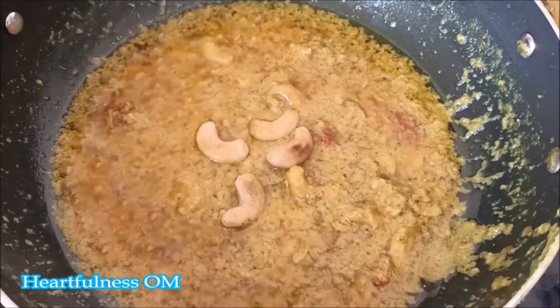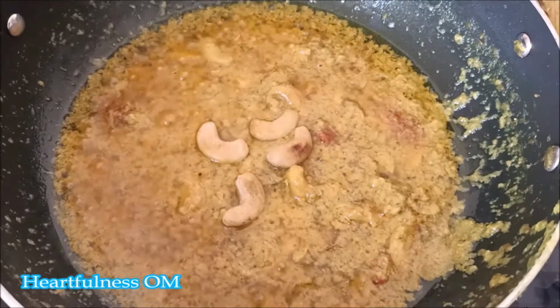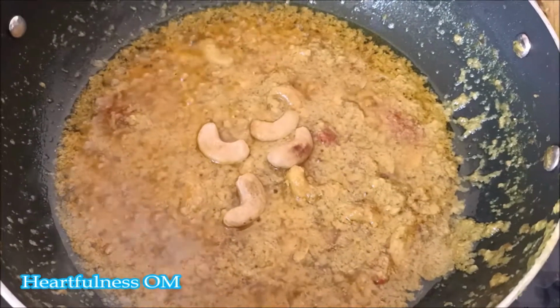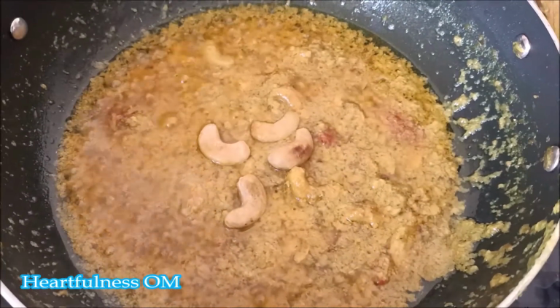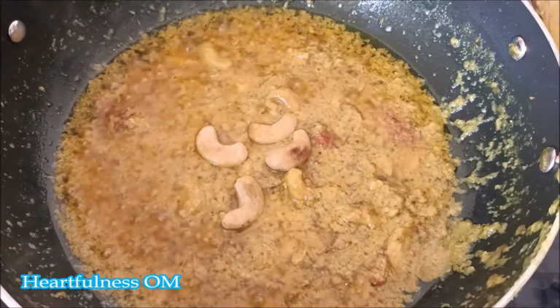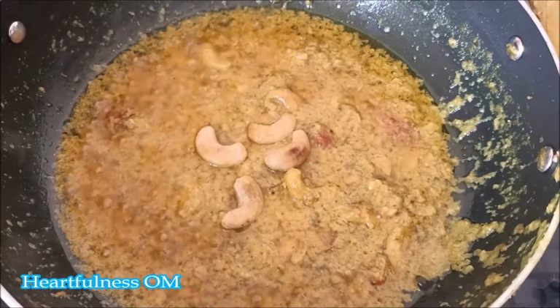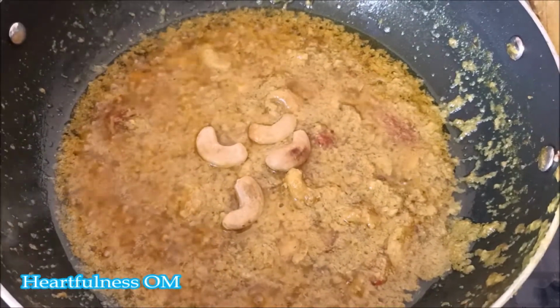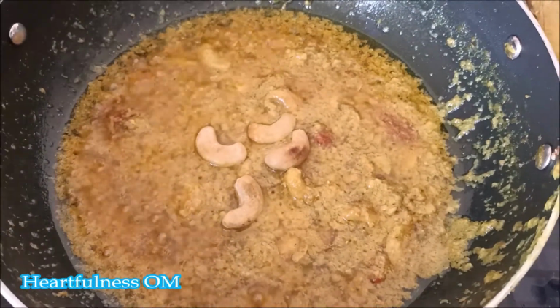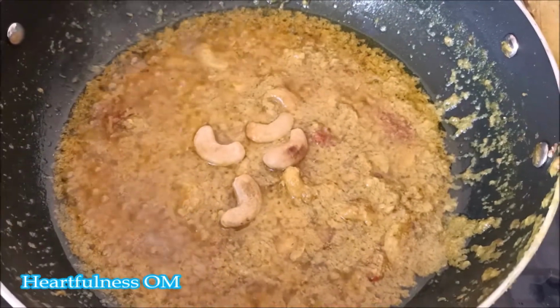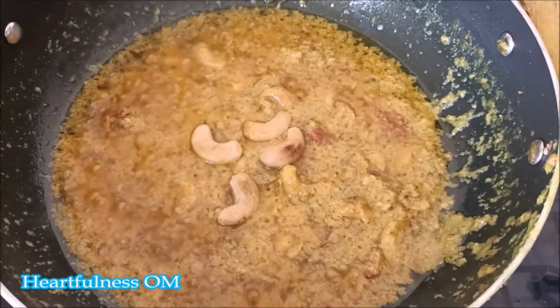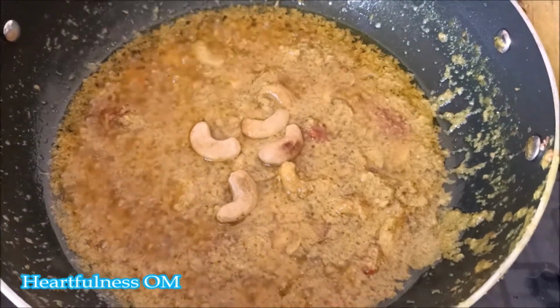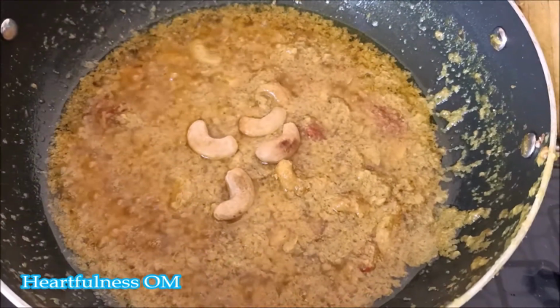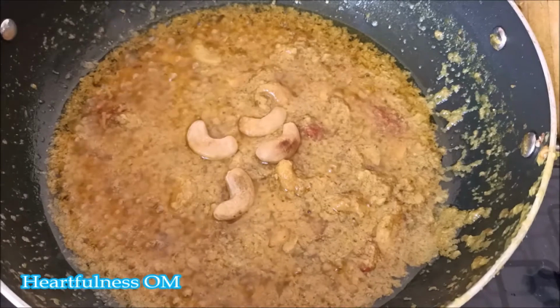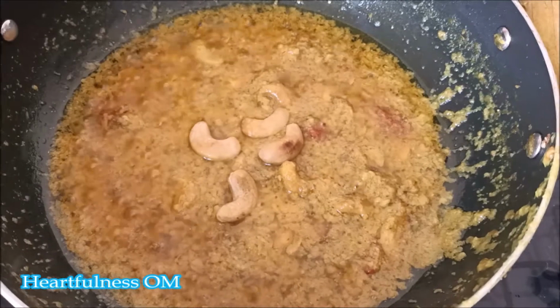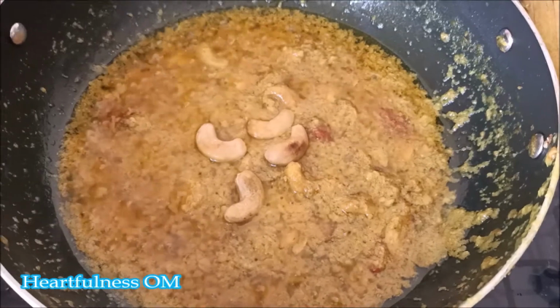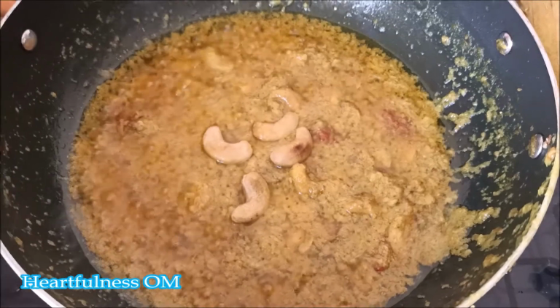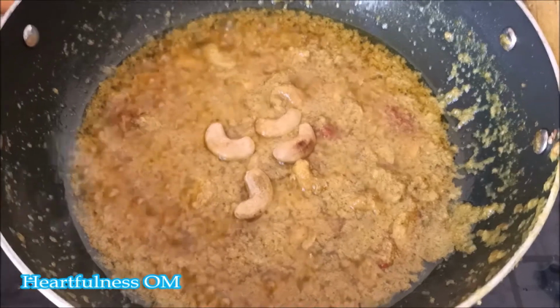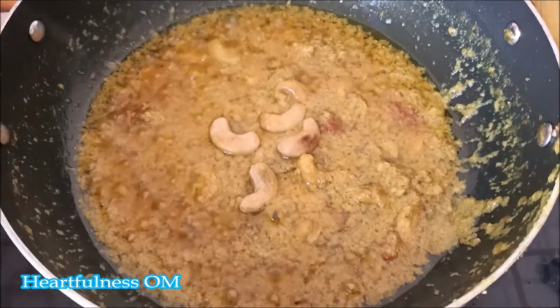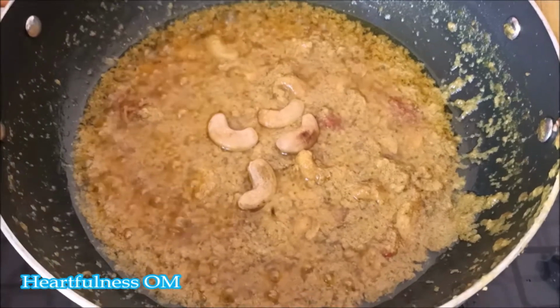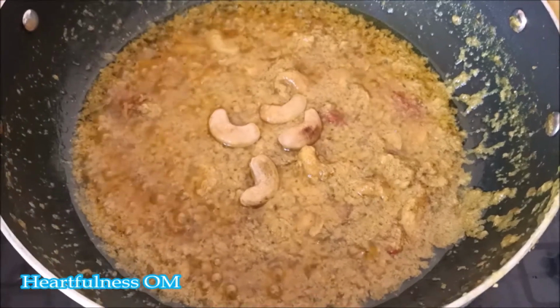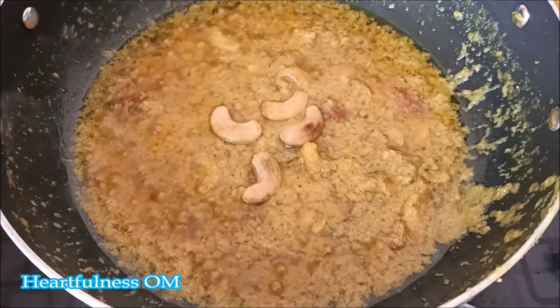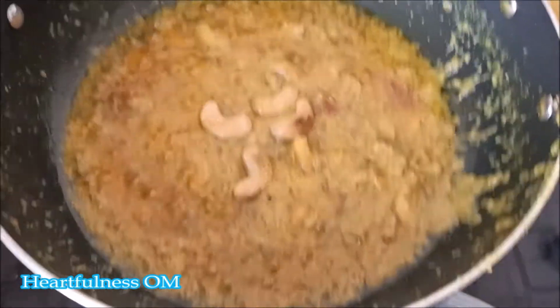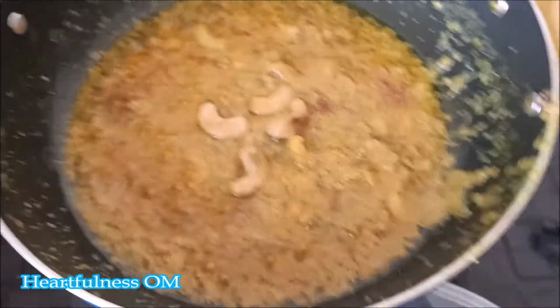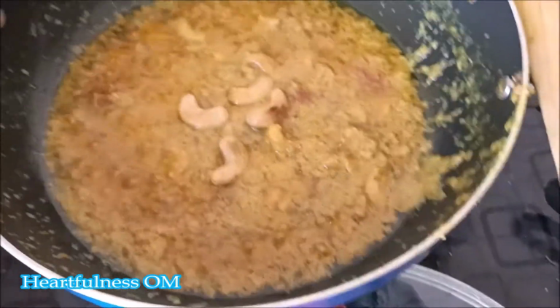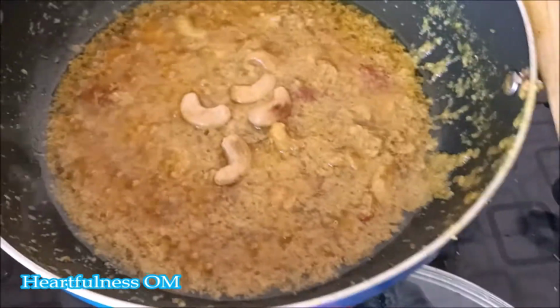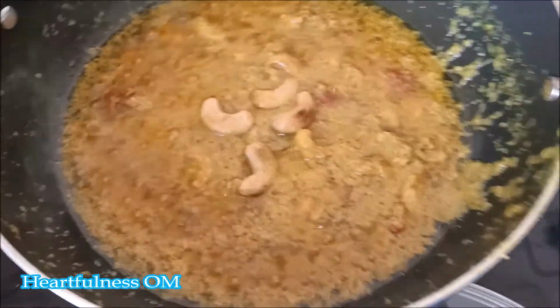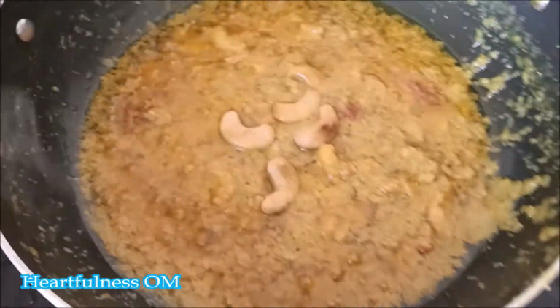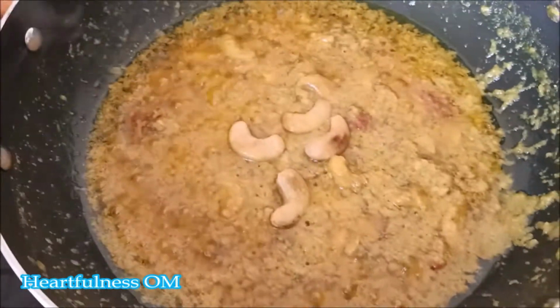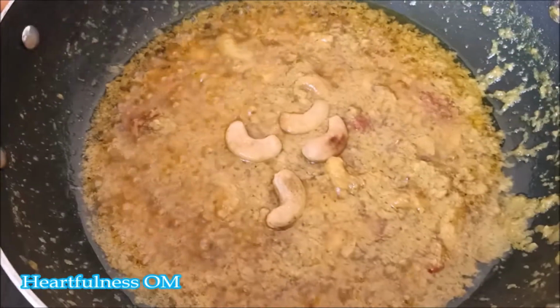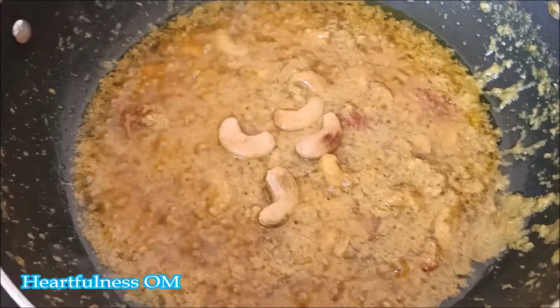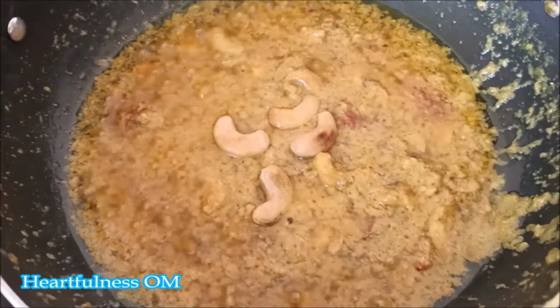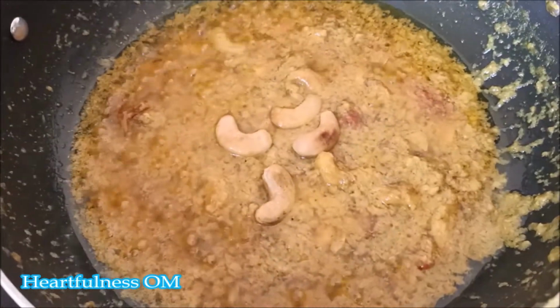This is just for decoration. I have put it in this way, and here the kaju curry is ready. Thank you so much for watching my video.